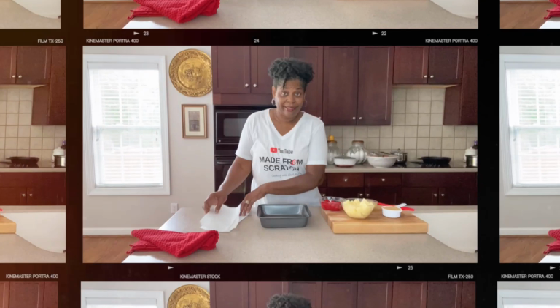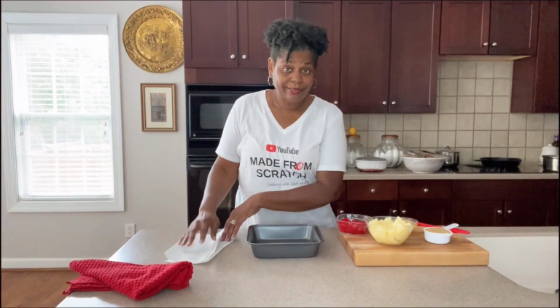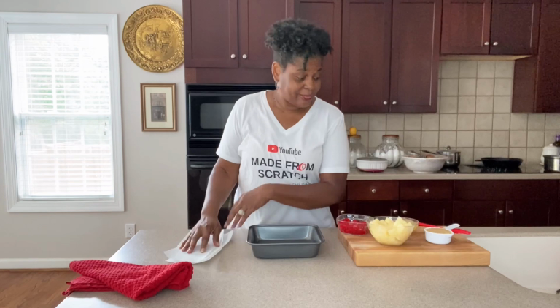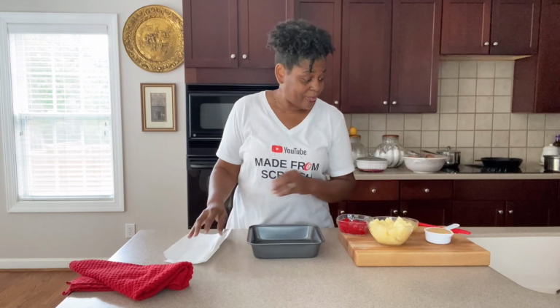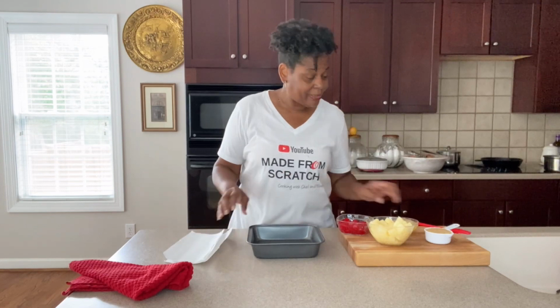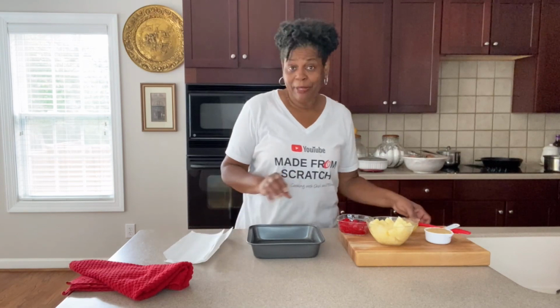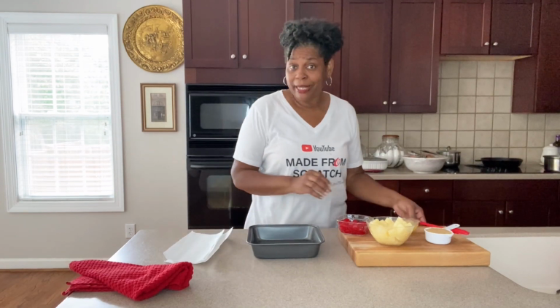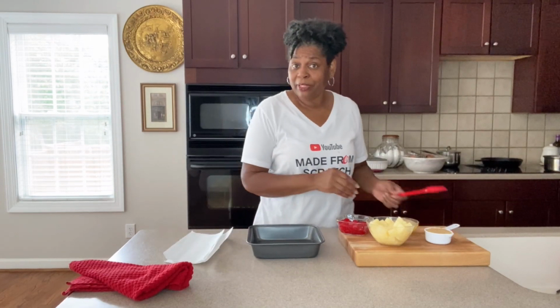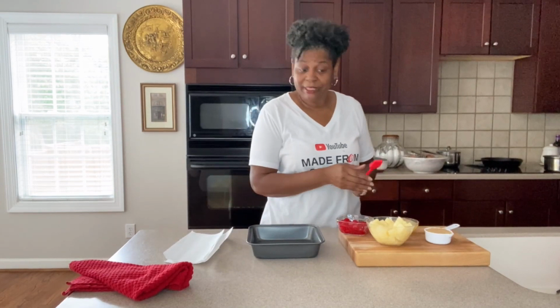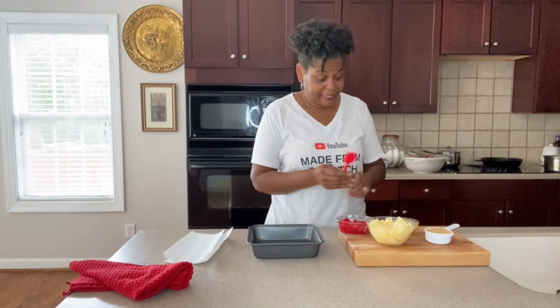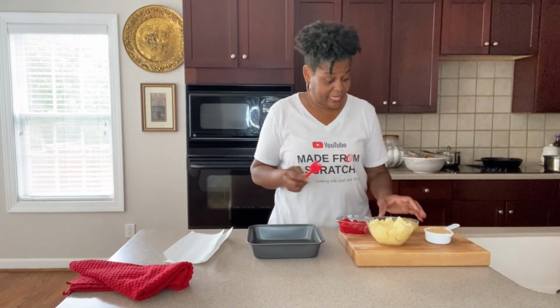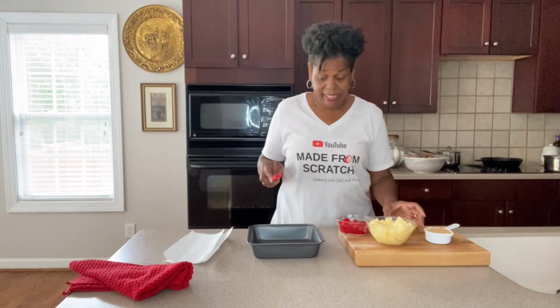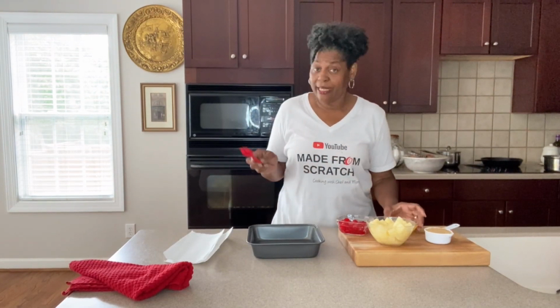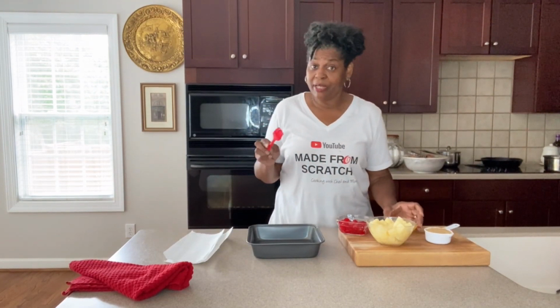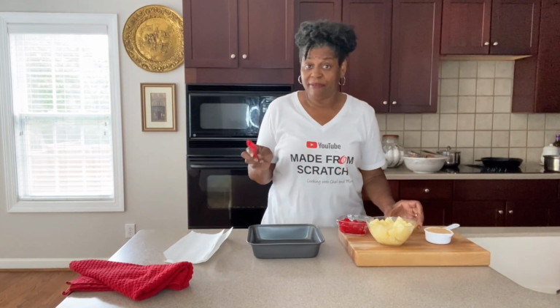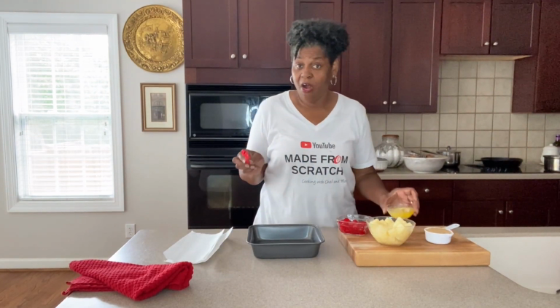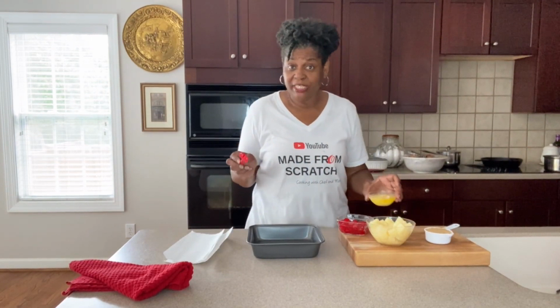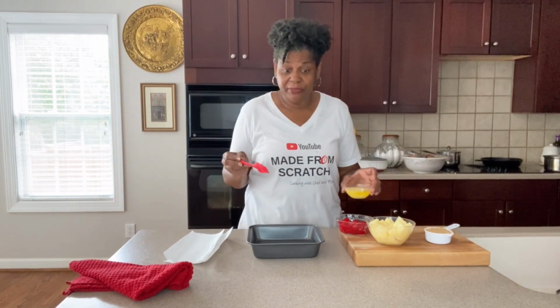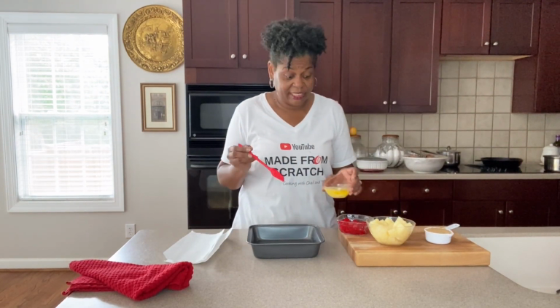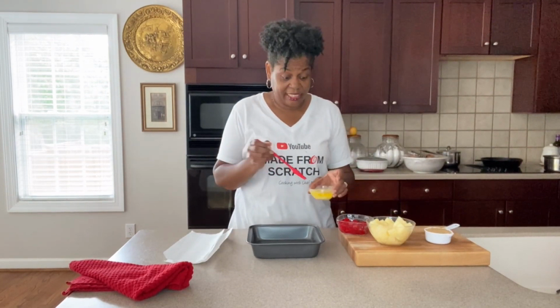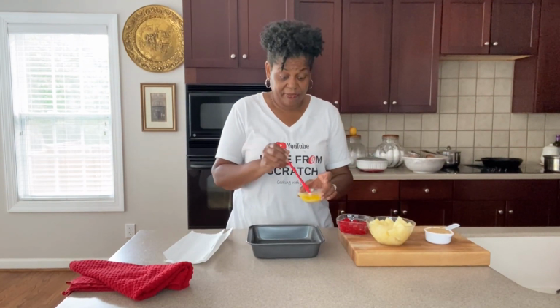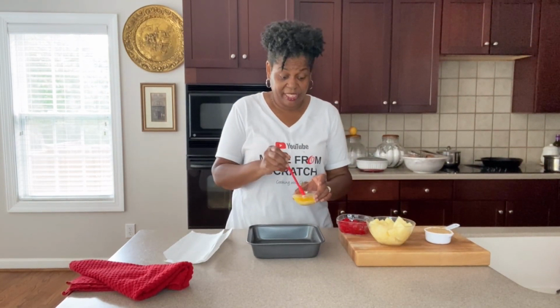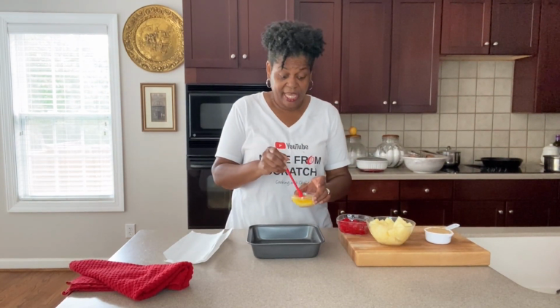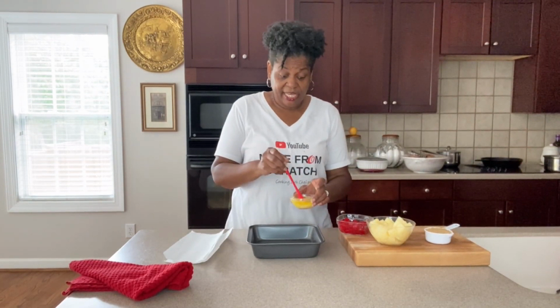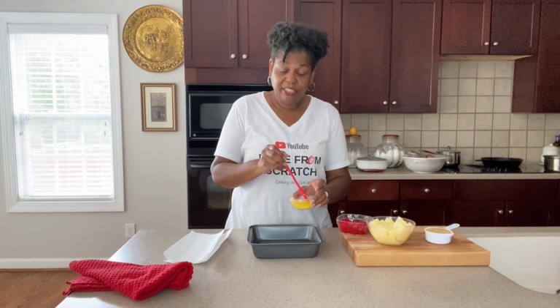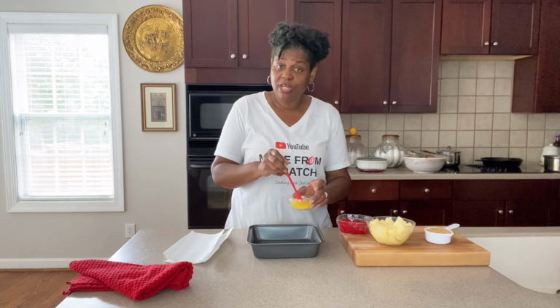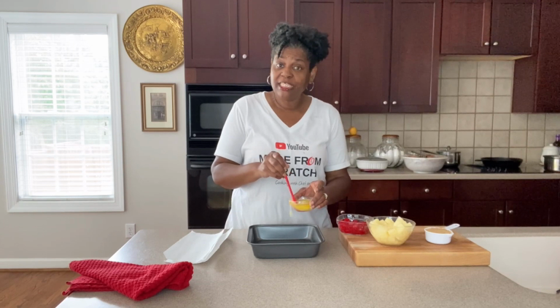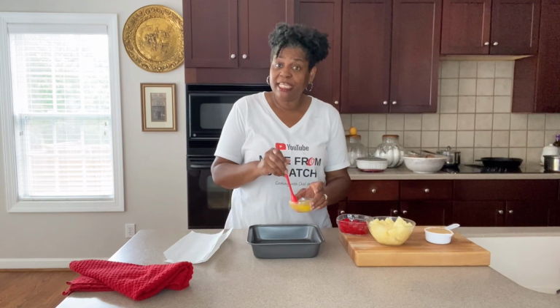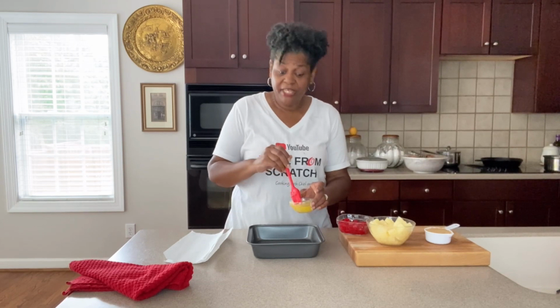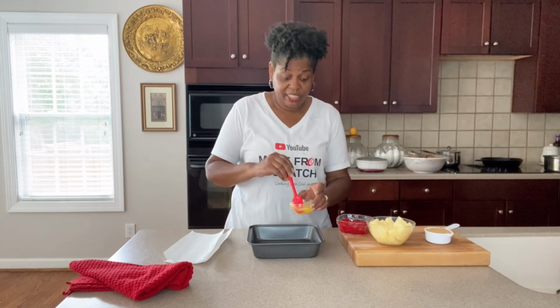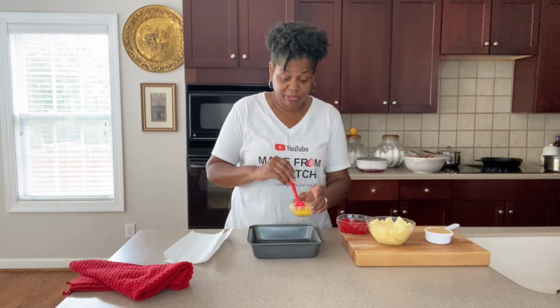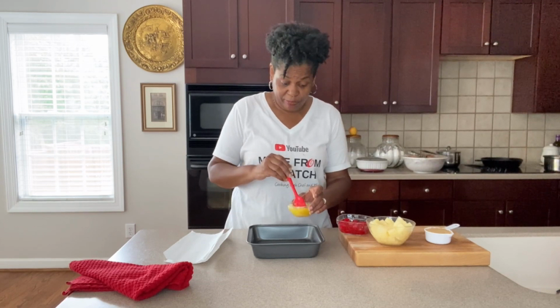Let's get started on this pineapple upside down cake. I'm going to have all the ingredients, instructions, and everything in the description.